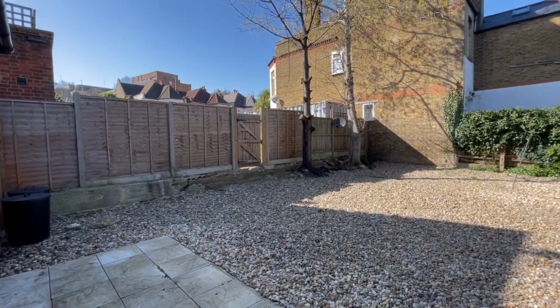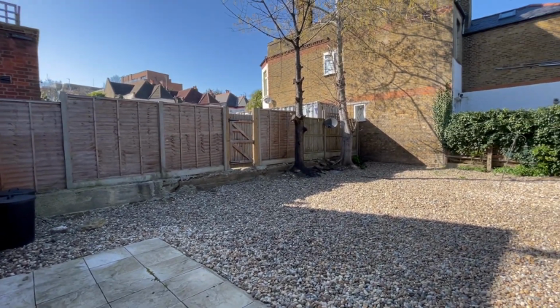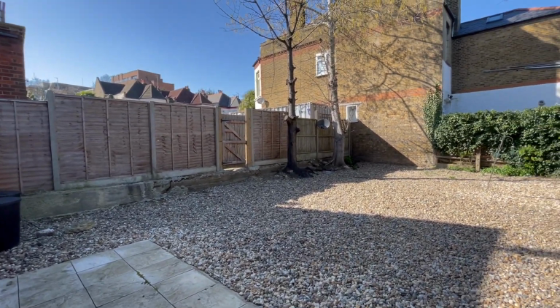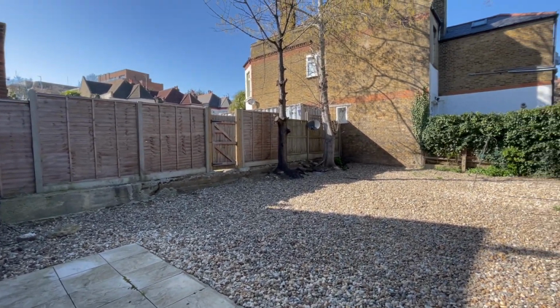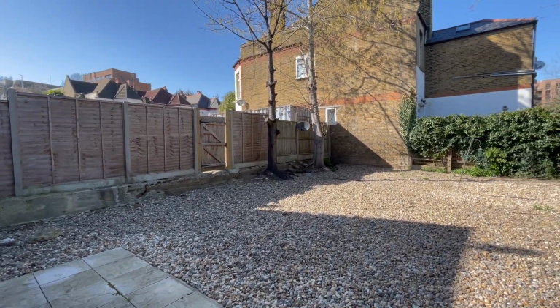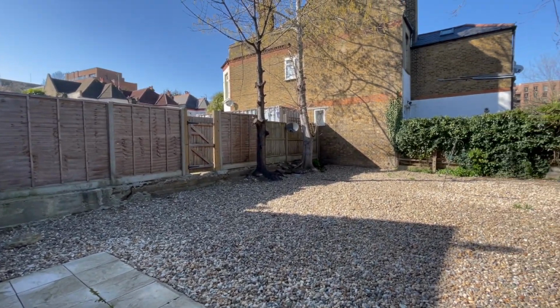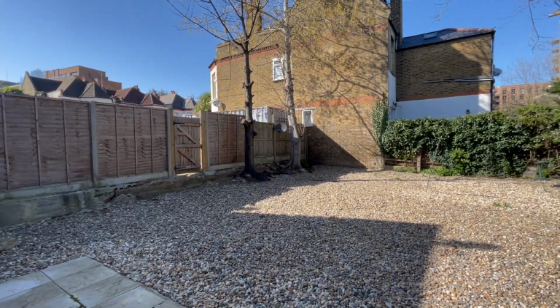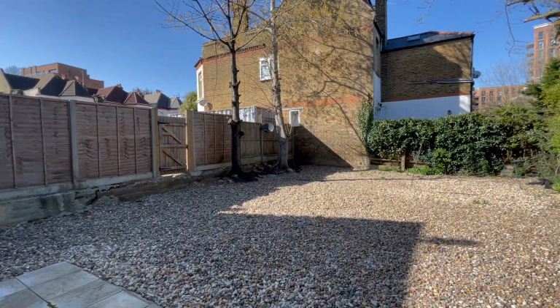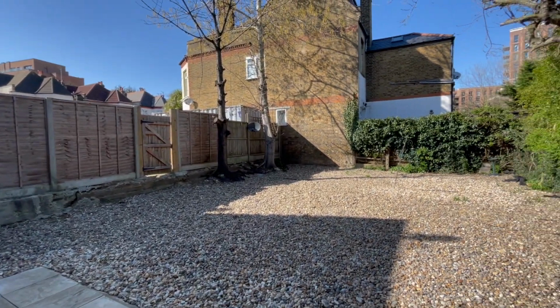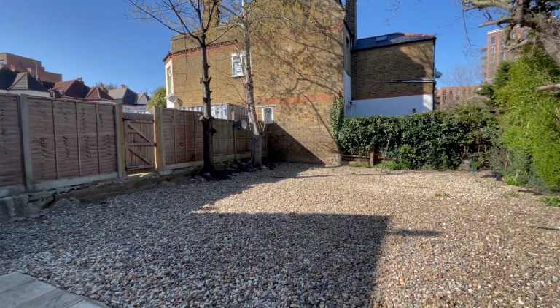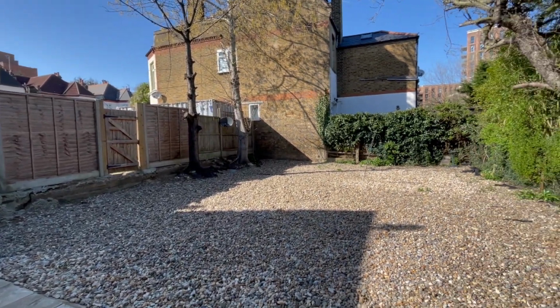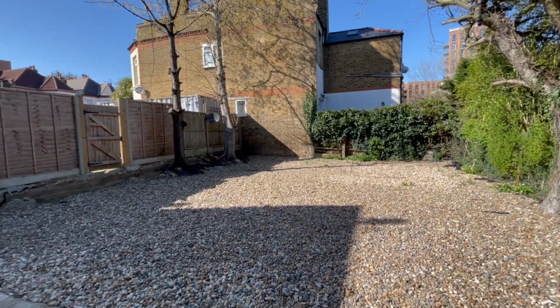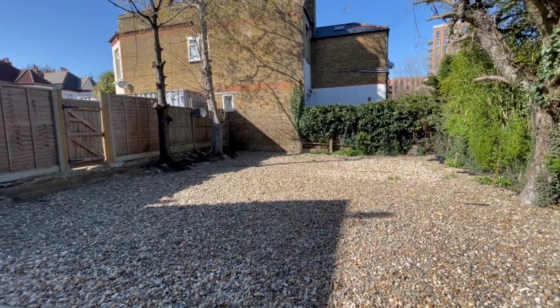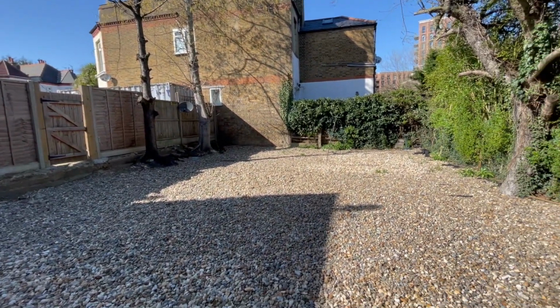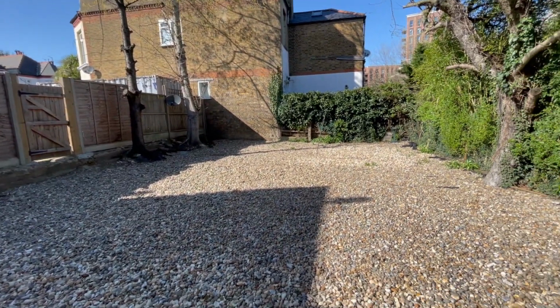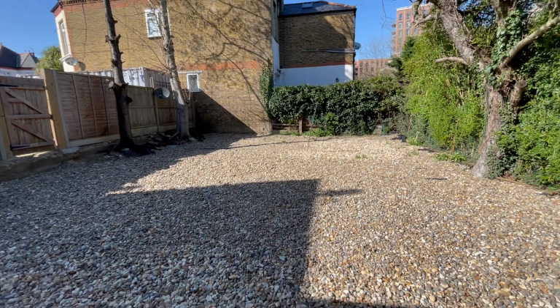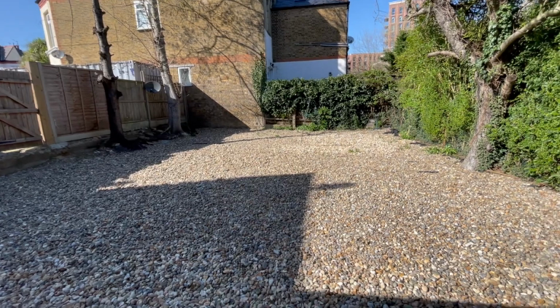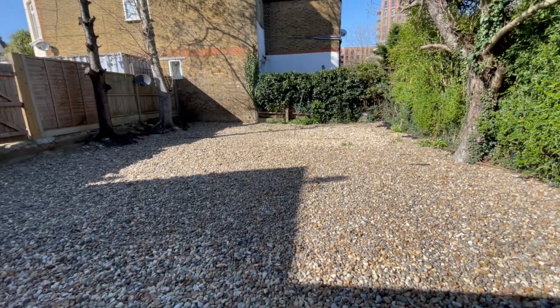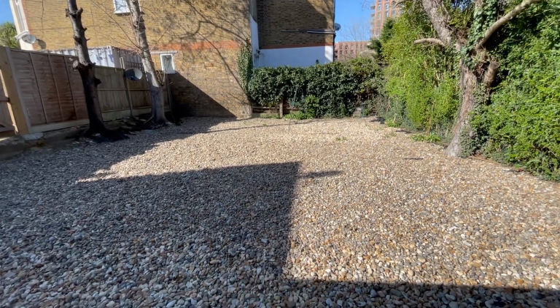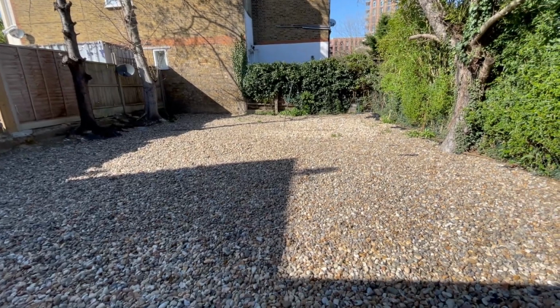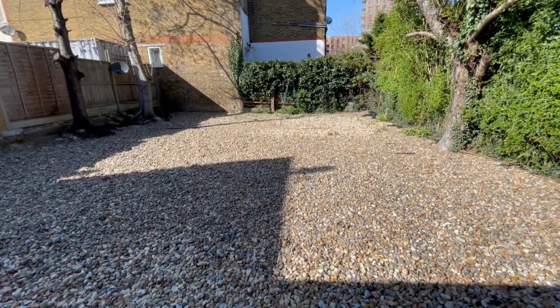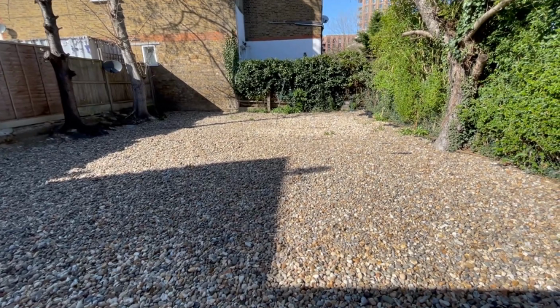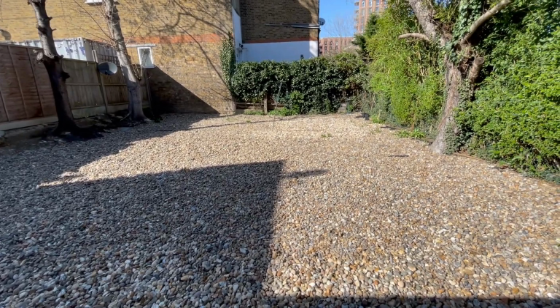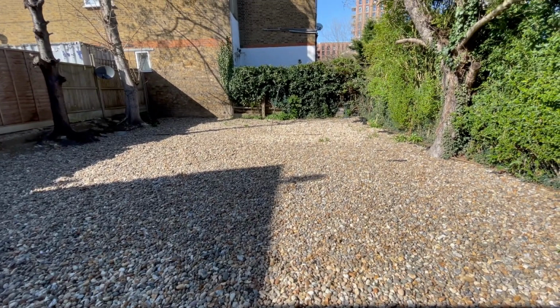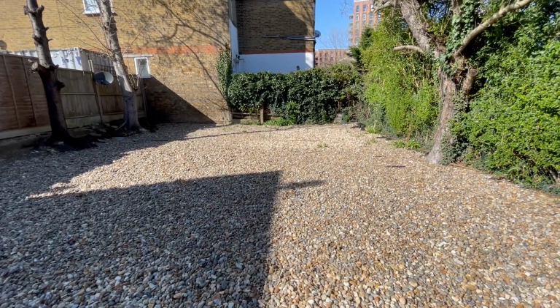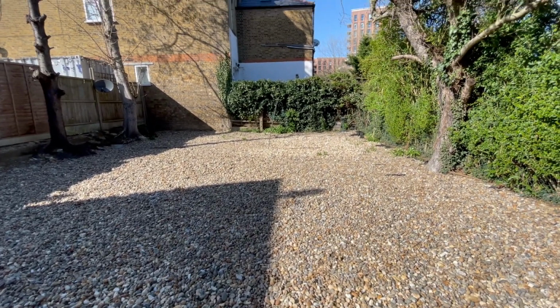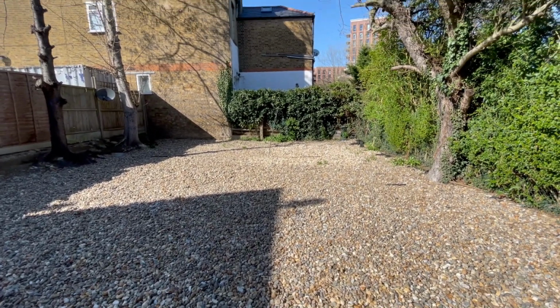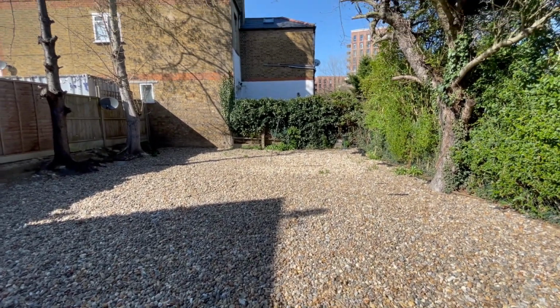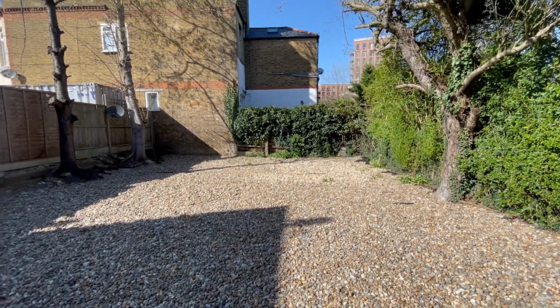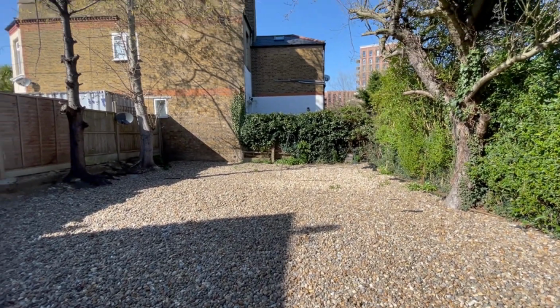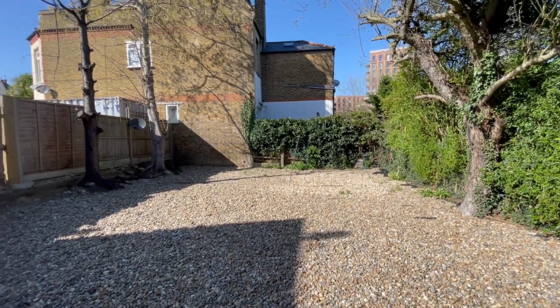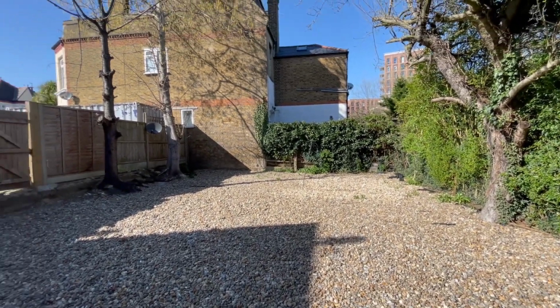A very spacious private garden. It's fully pebbled, so it's a low maintenance garden.